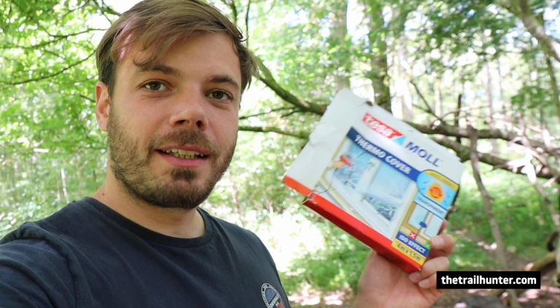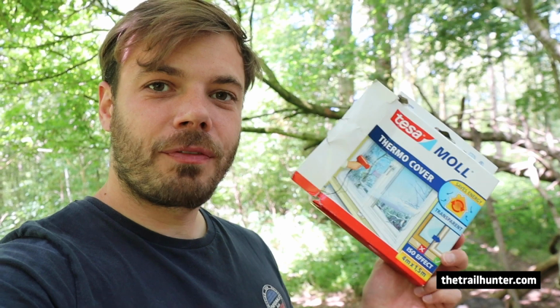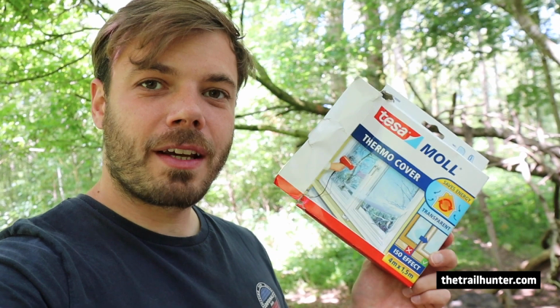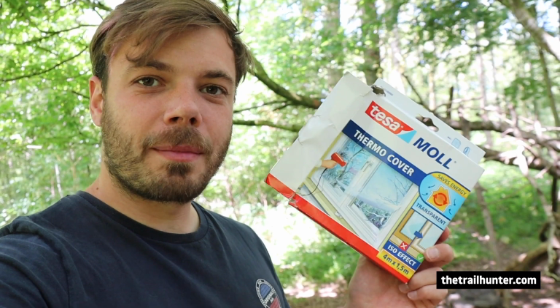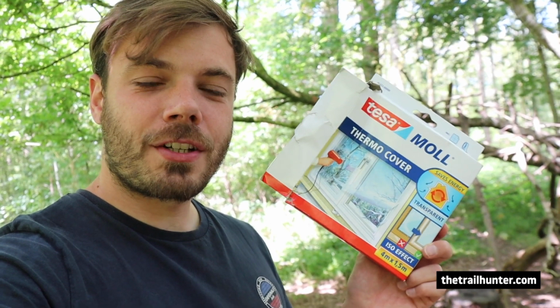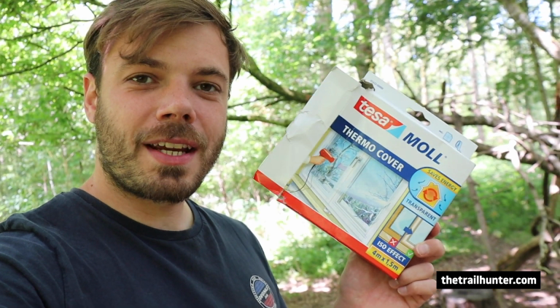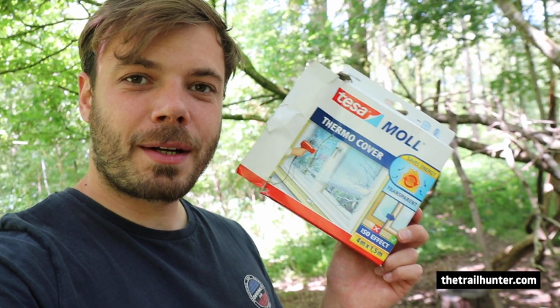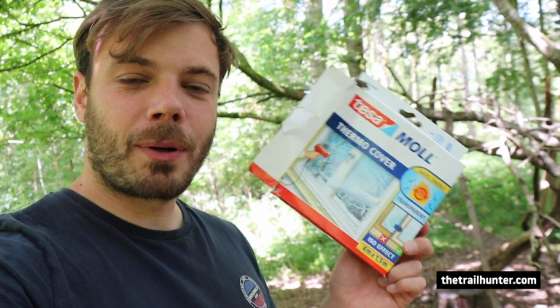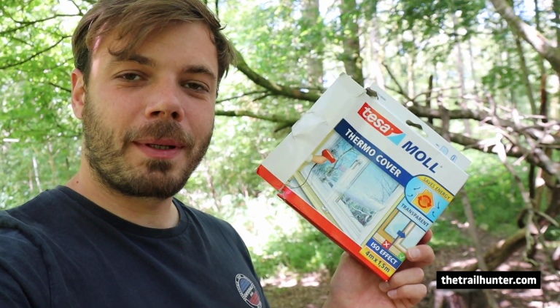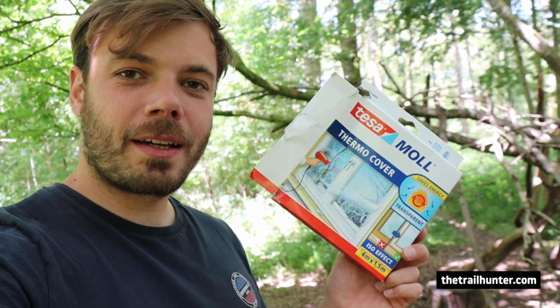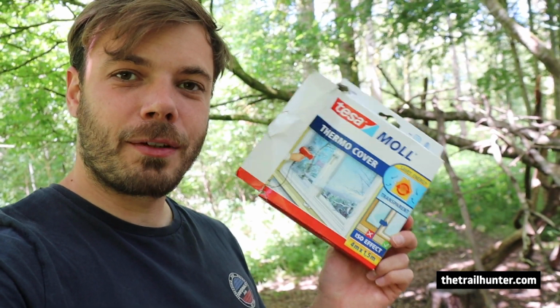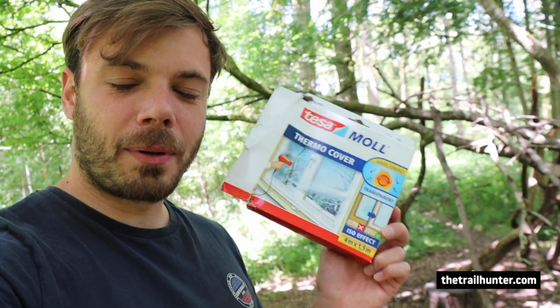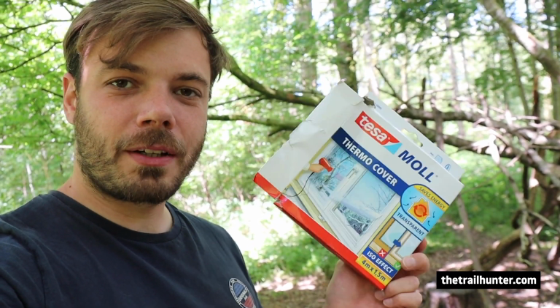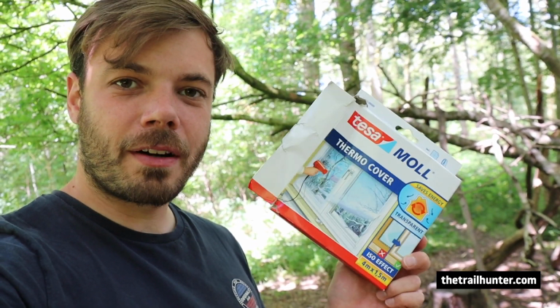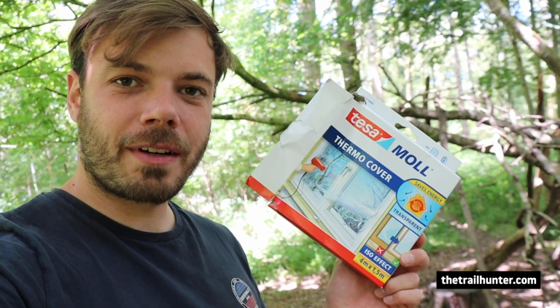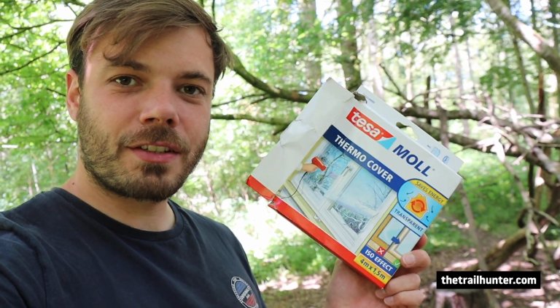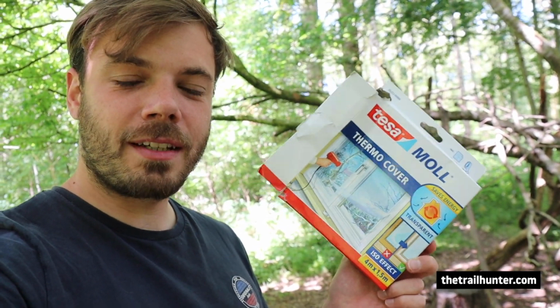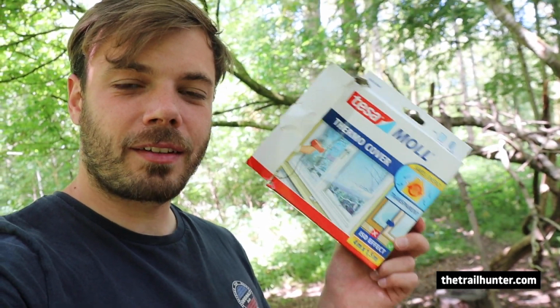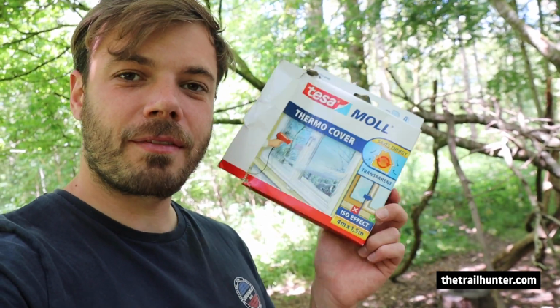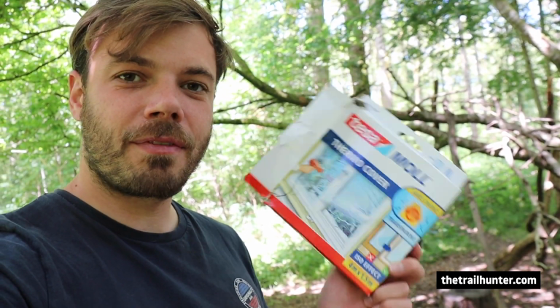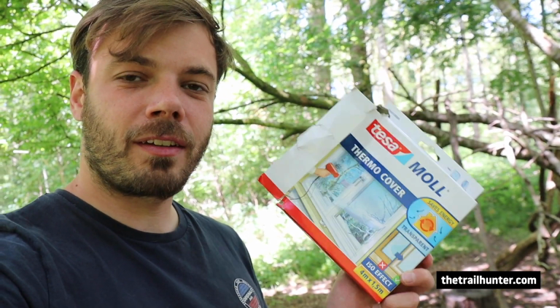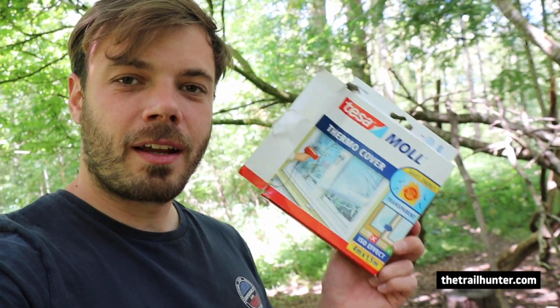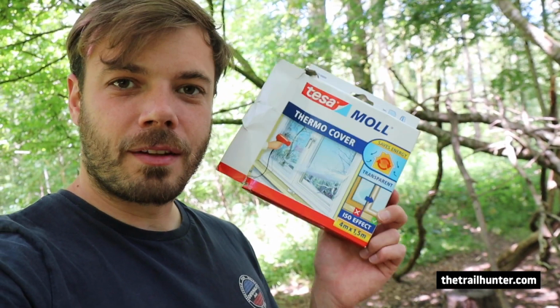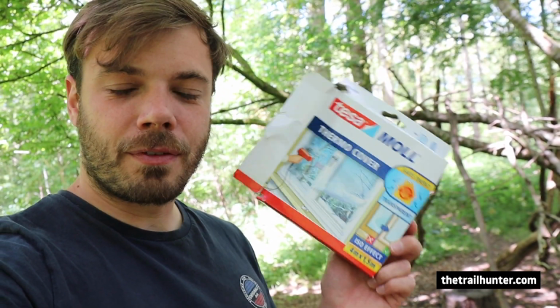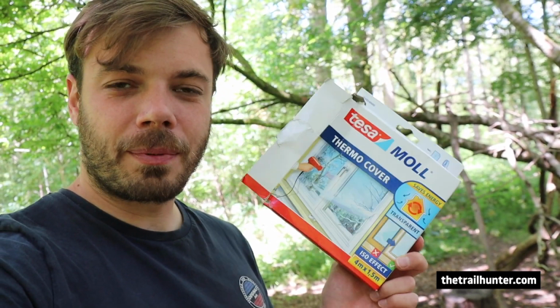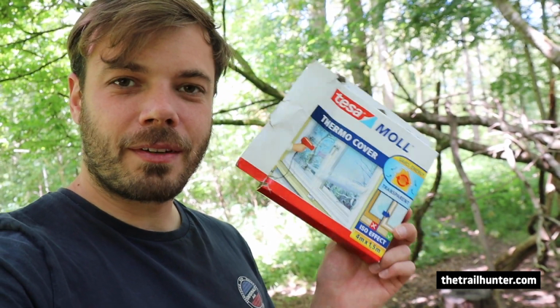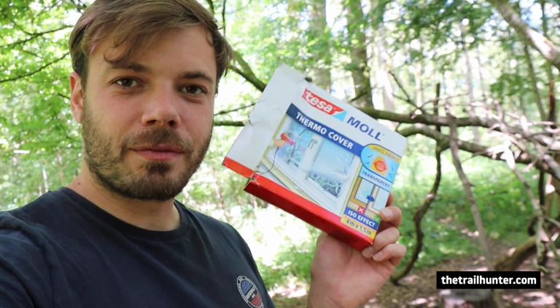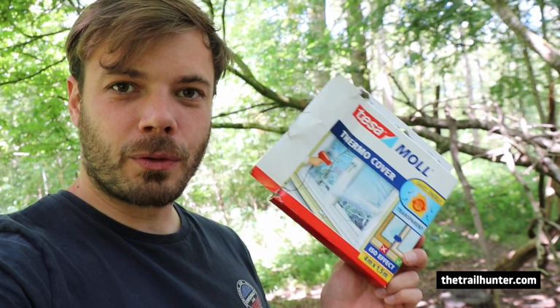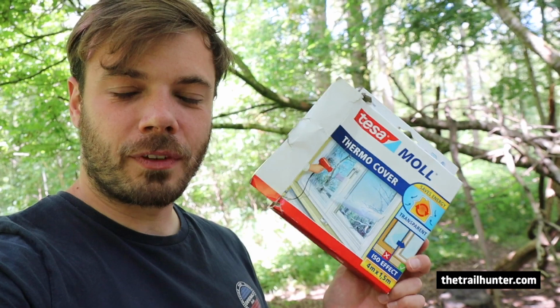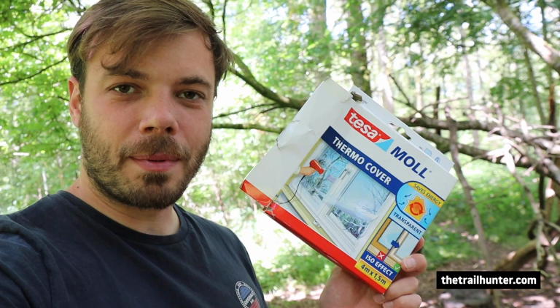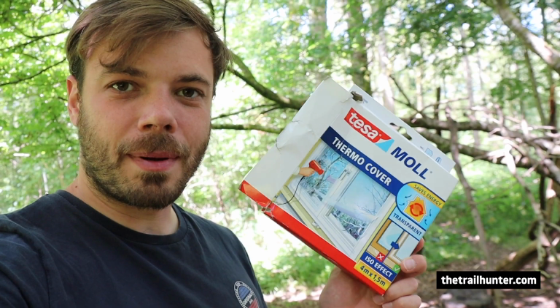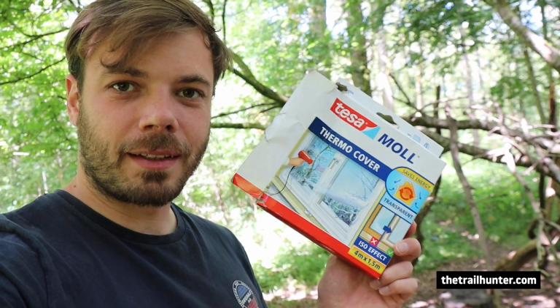In this video I'm going to show you how to properly cut your polycryo groundsheet so it fits the footprint of your sleeping pad.